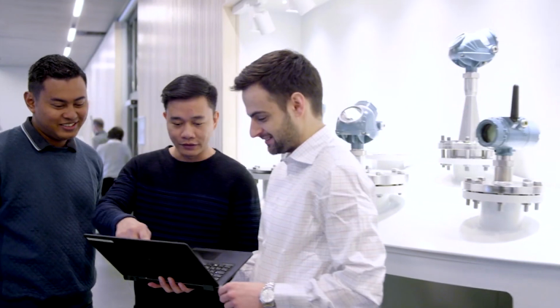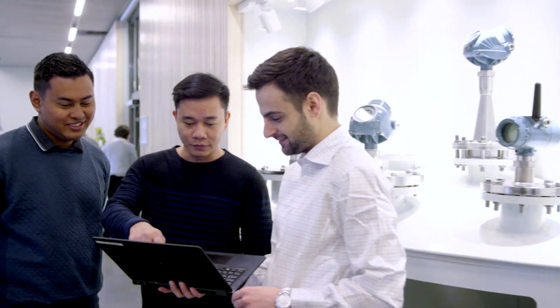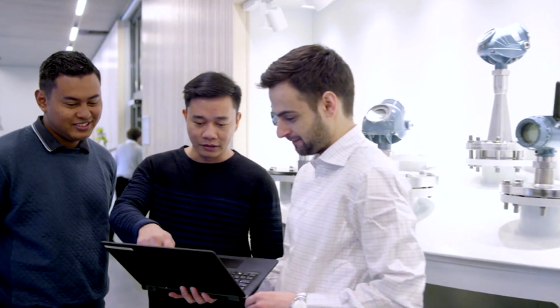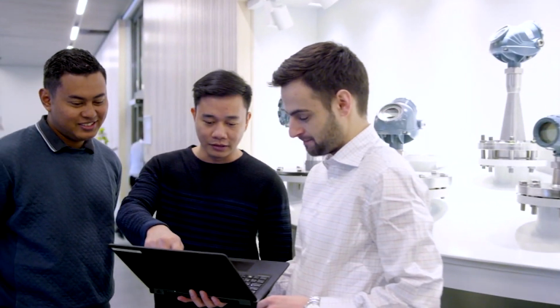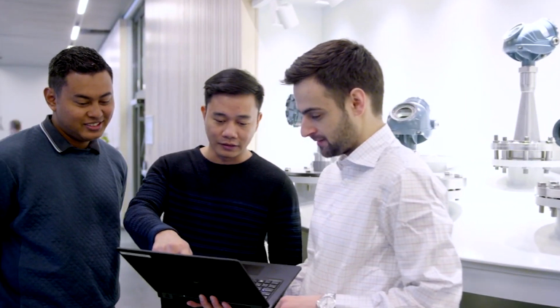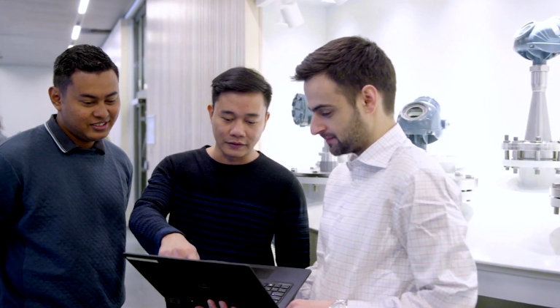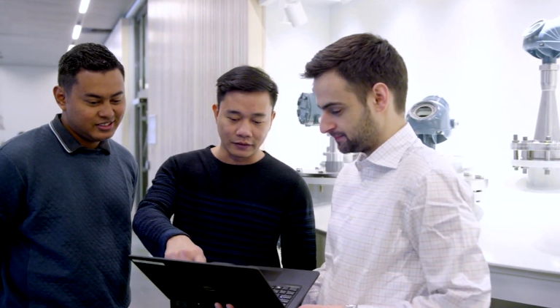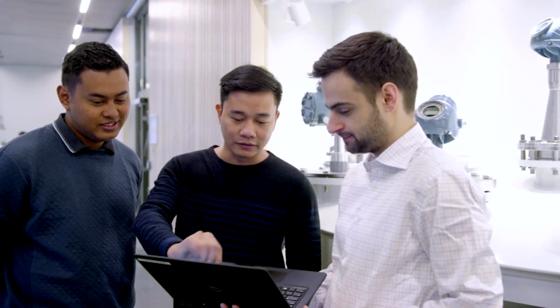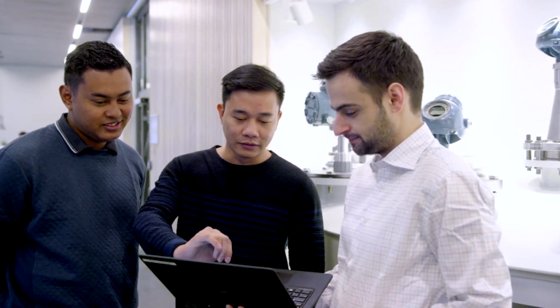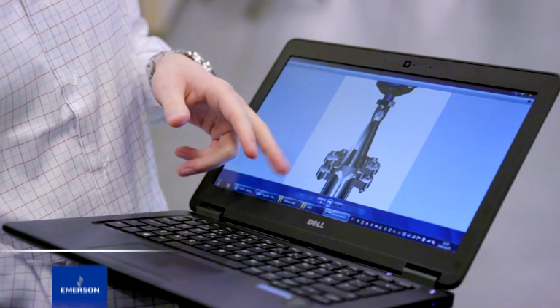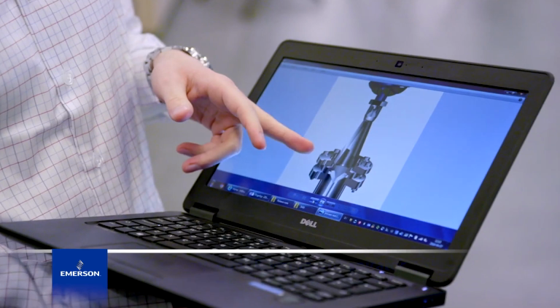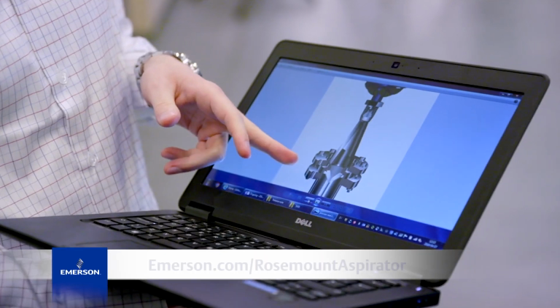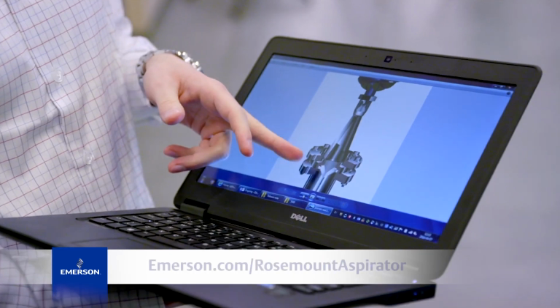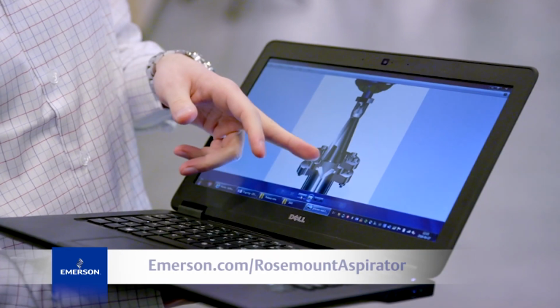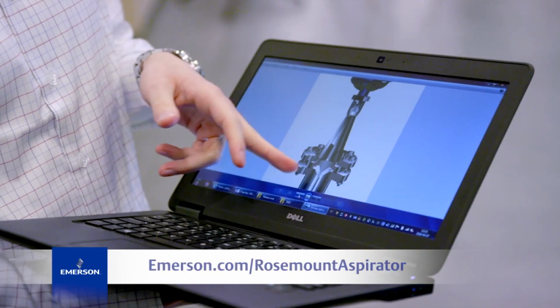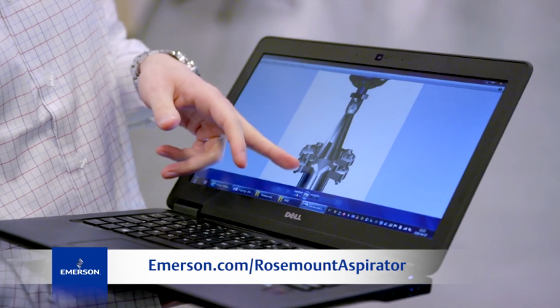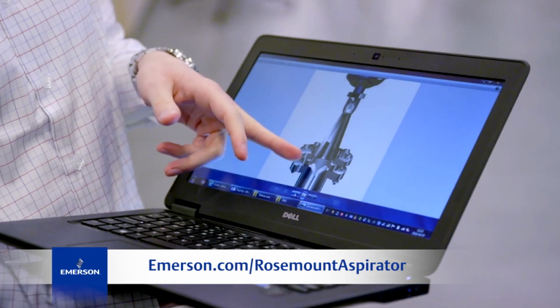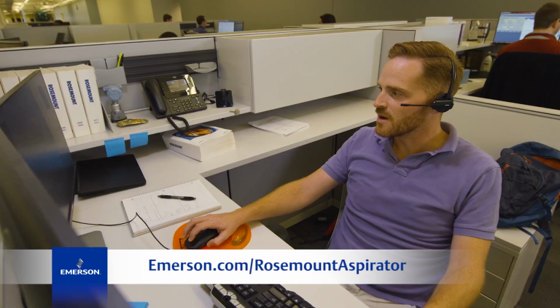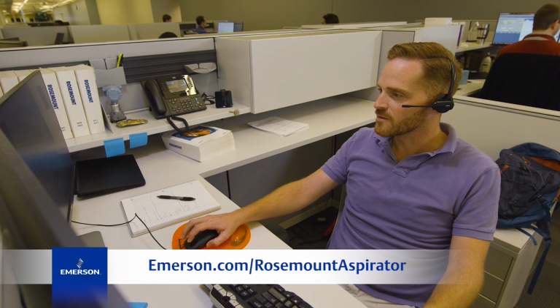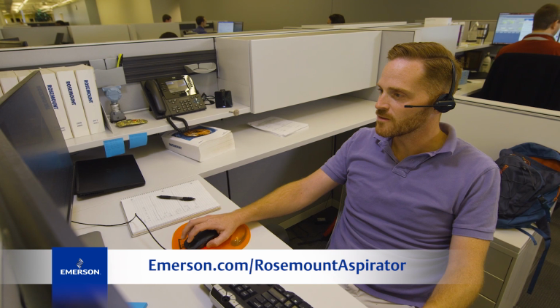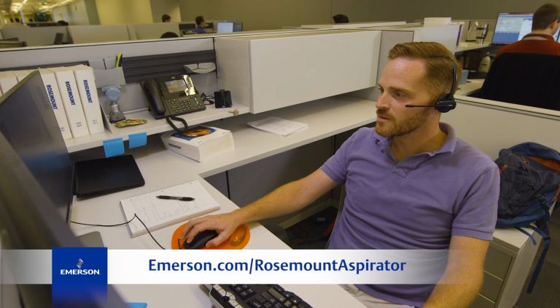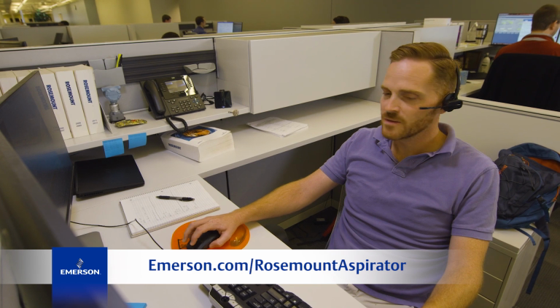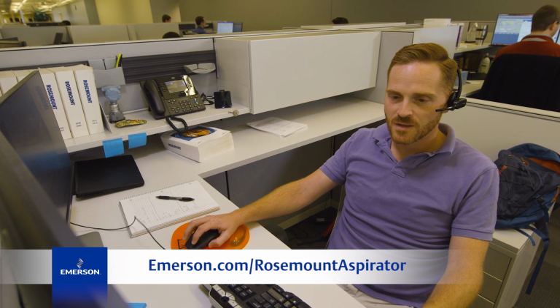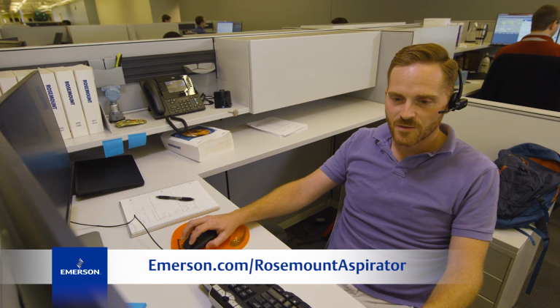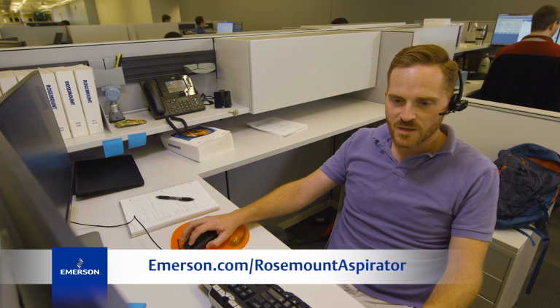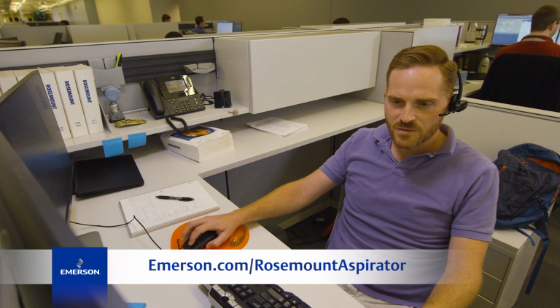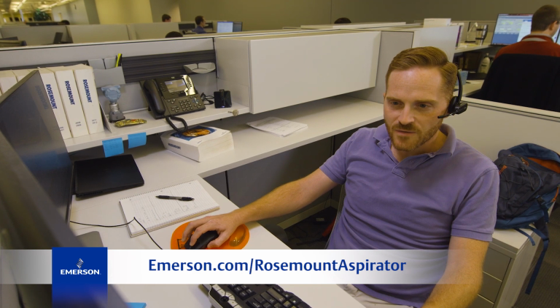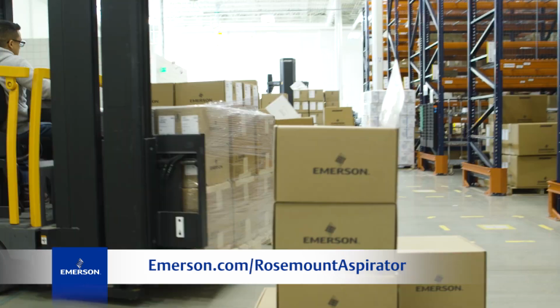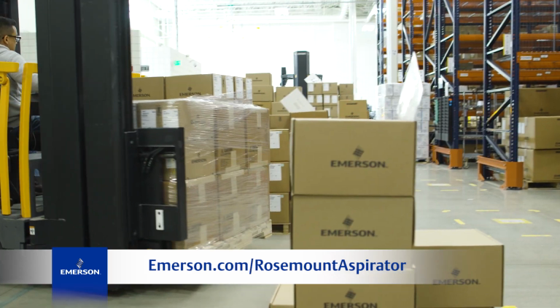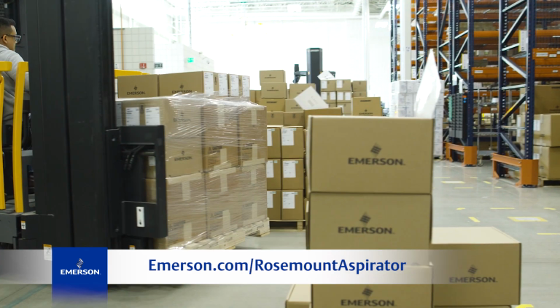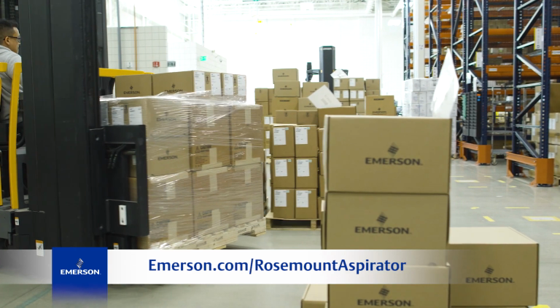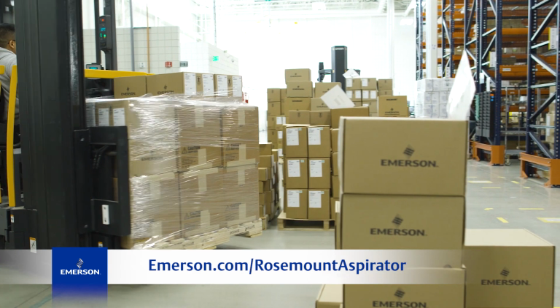To find out more about this product, please visit our website or contact your local sales representative or Emerson Impact Partner.